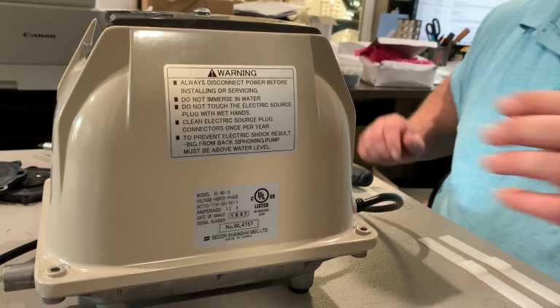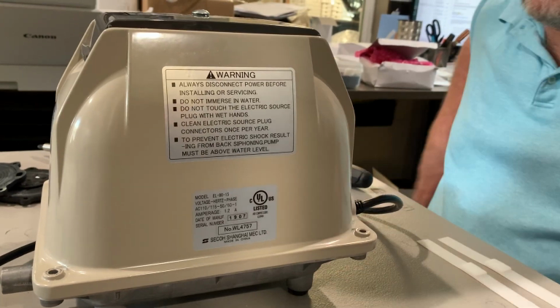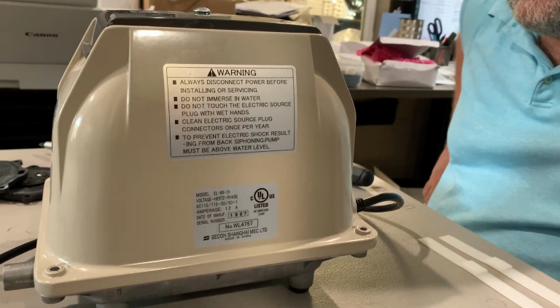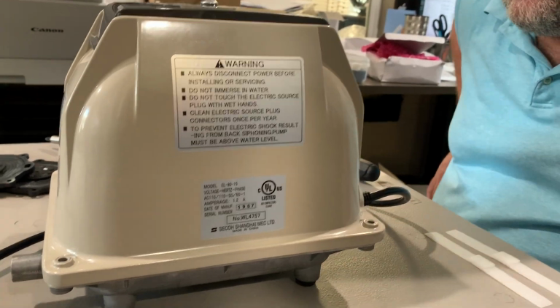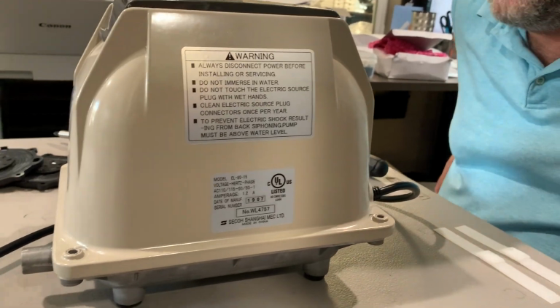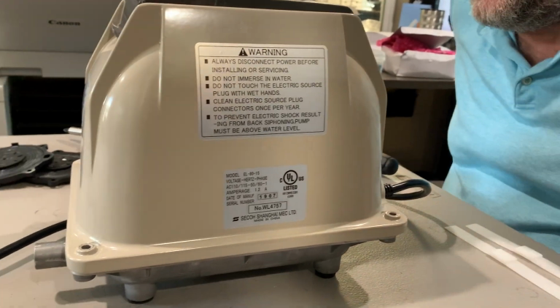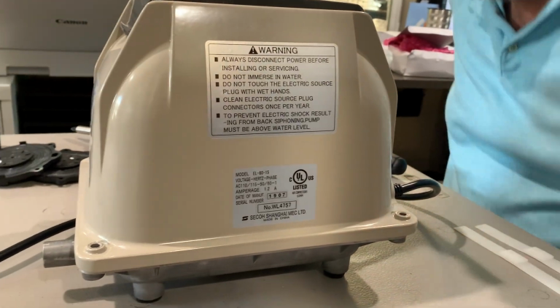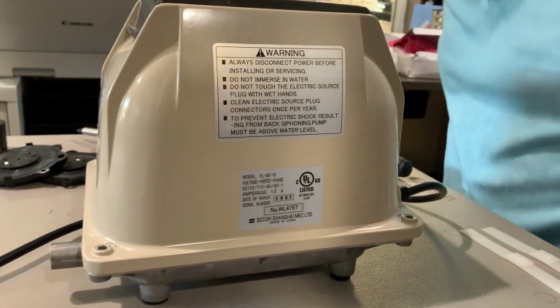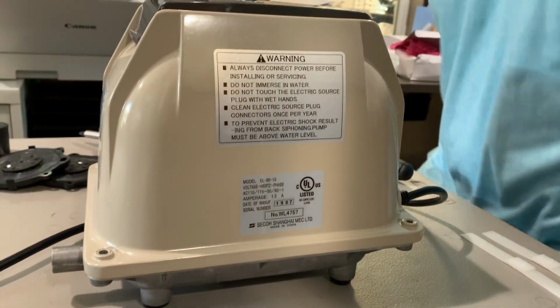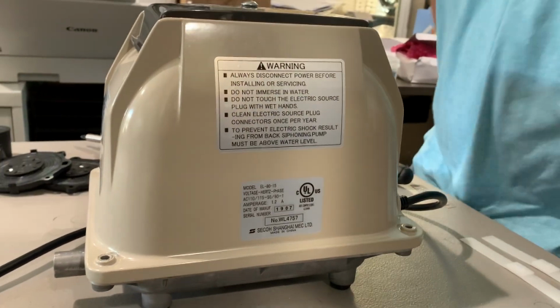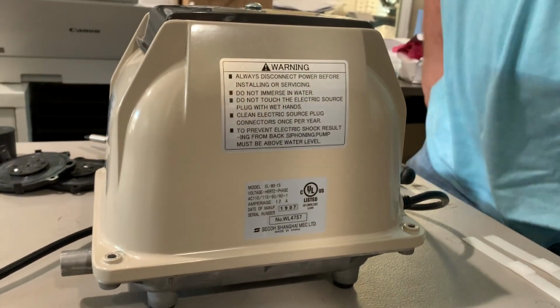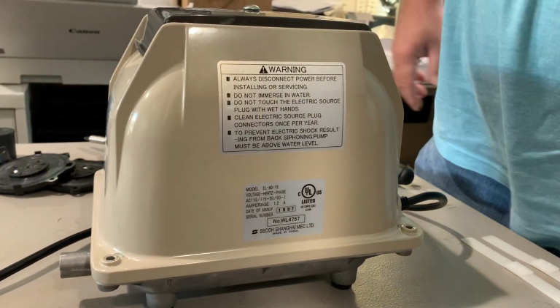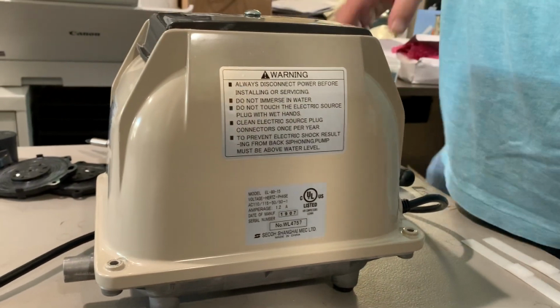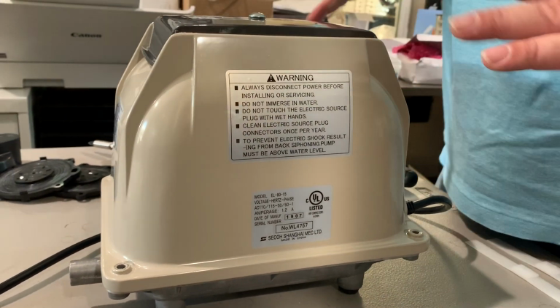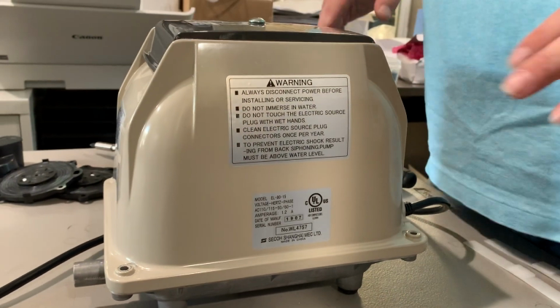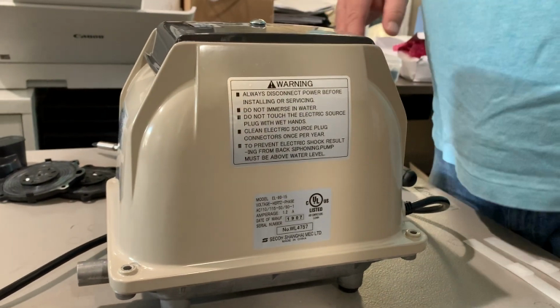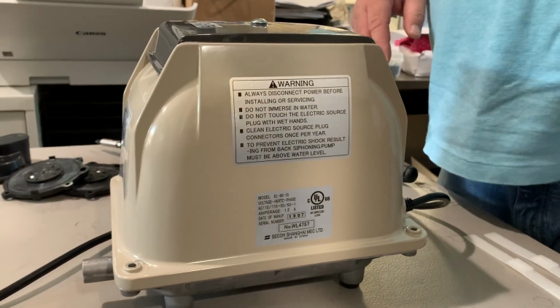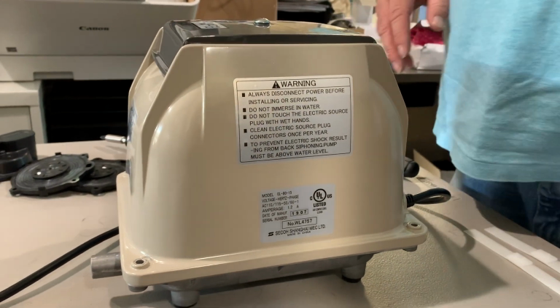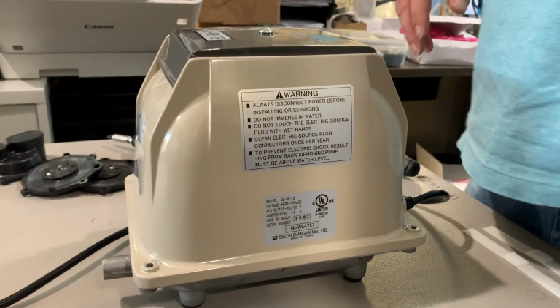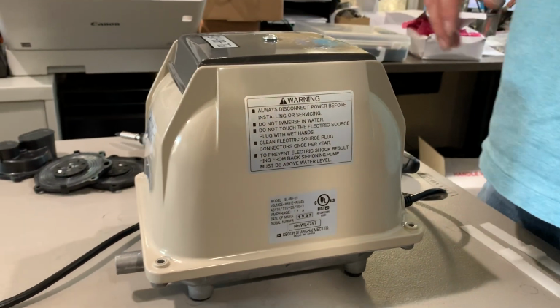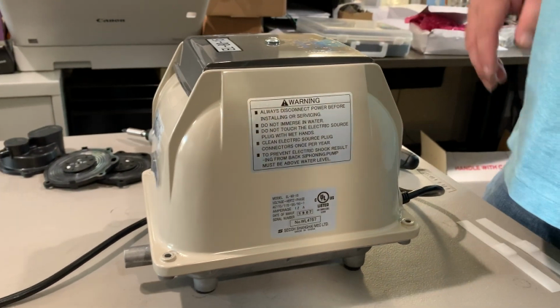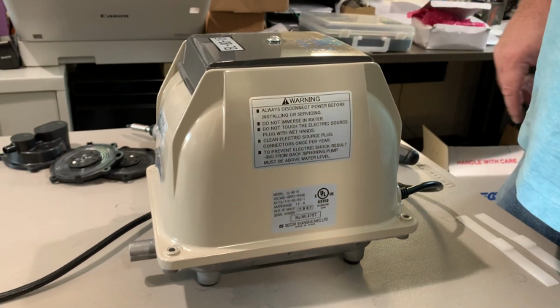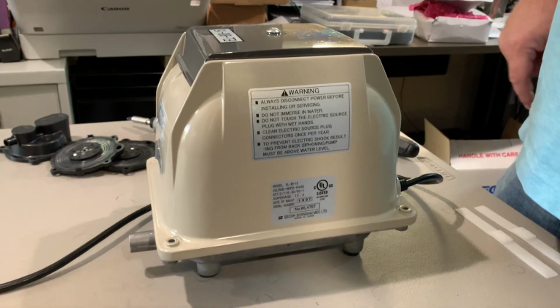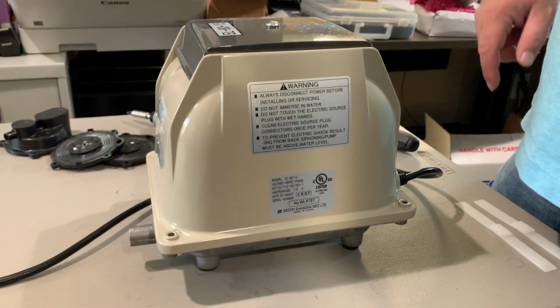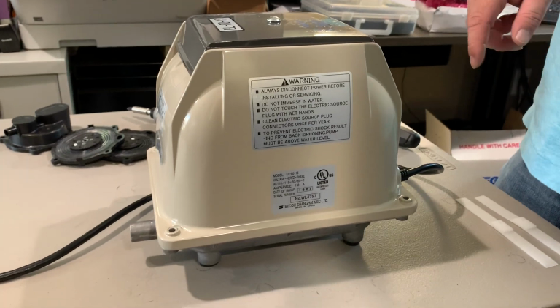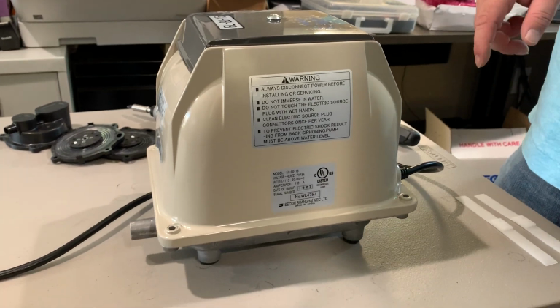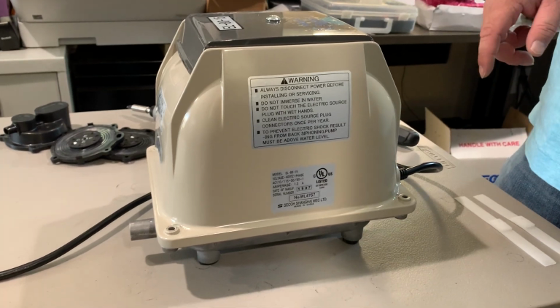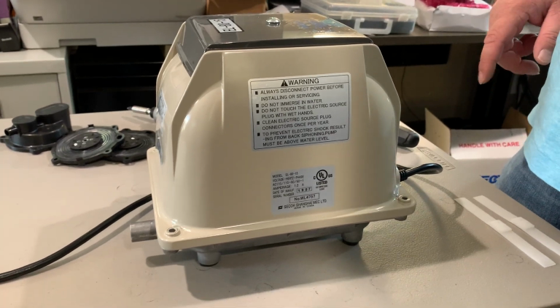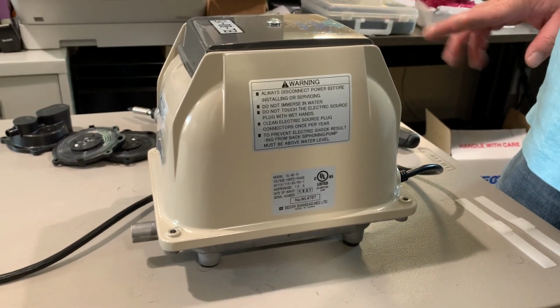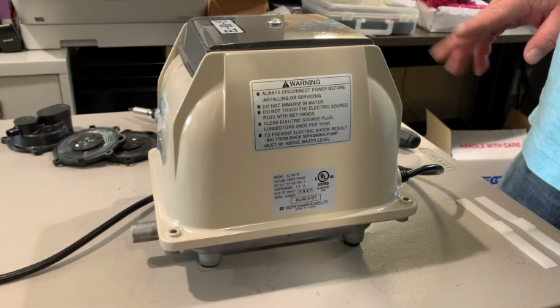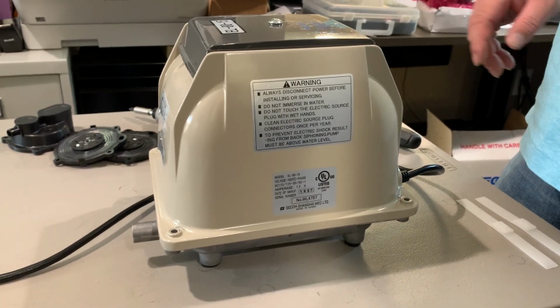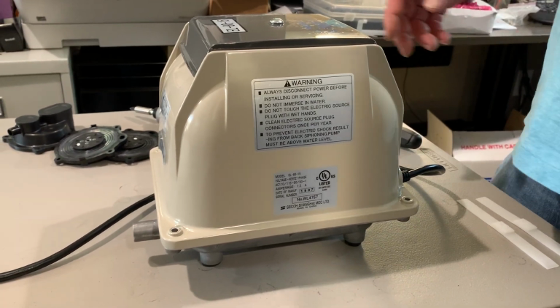Adam here with Wholesale Subjects Supply. We're gonna go over the Seiko EL8015 and how to rebuild it.